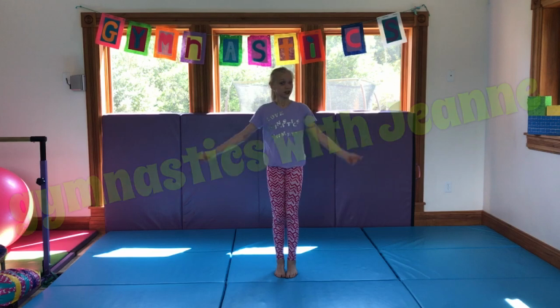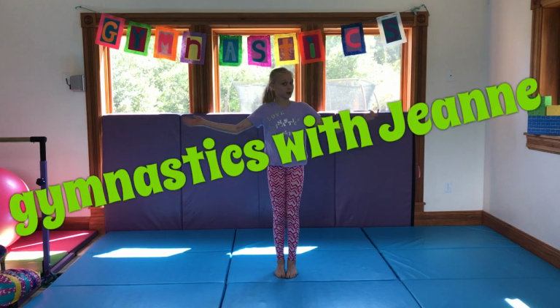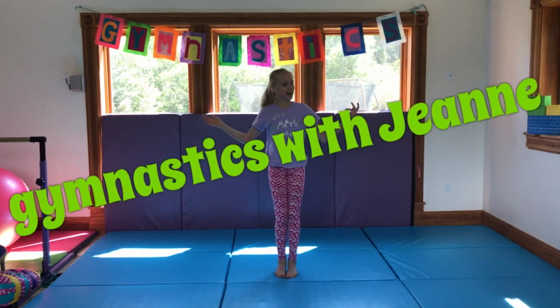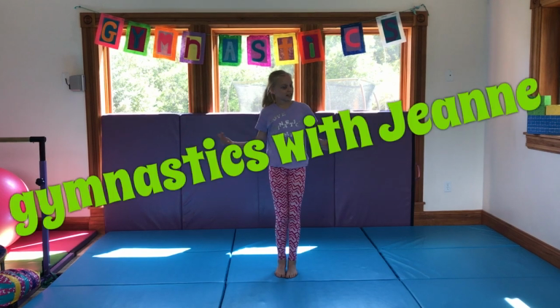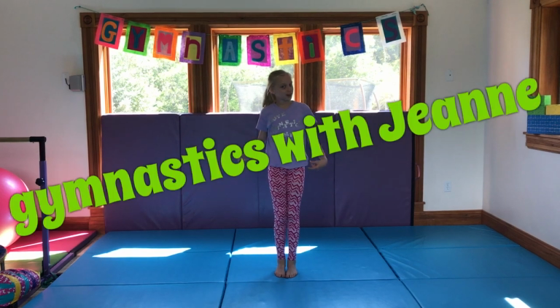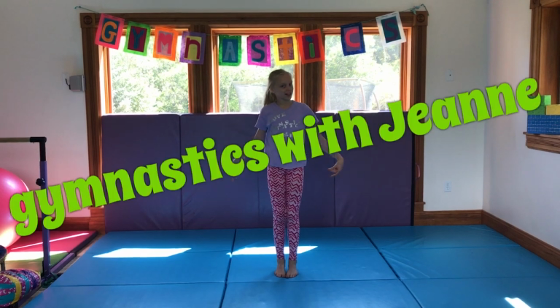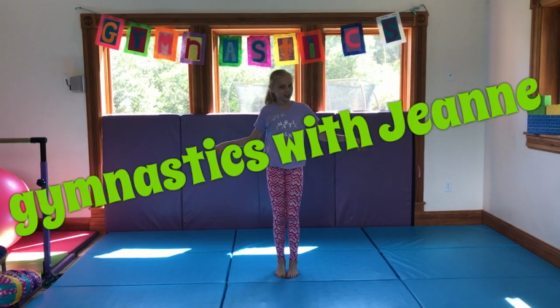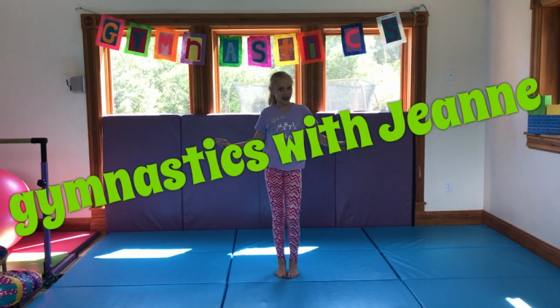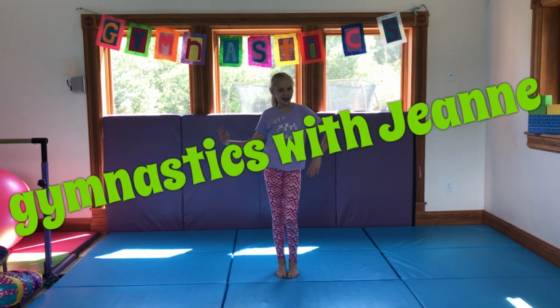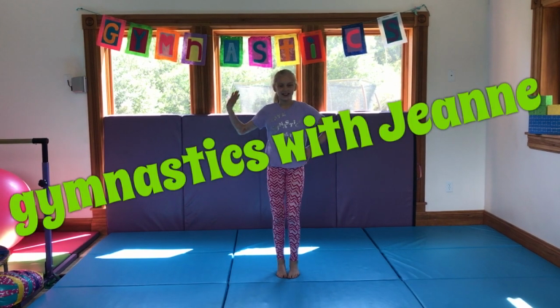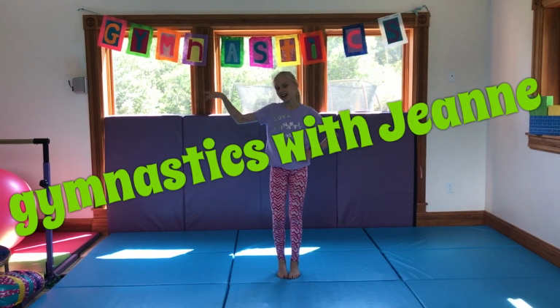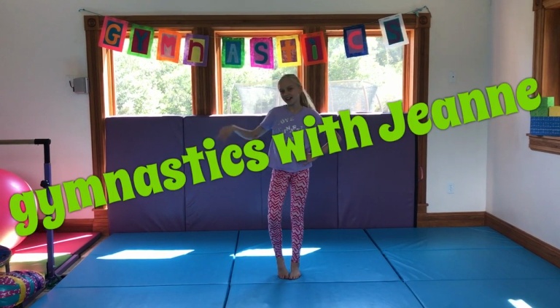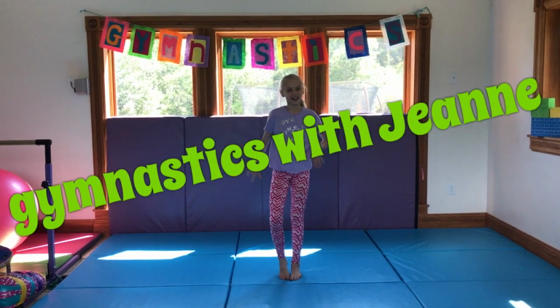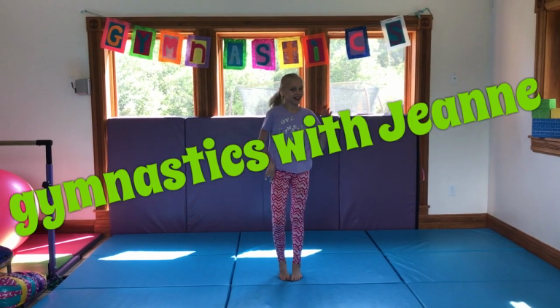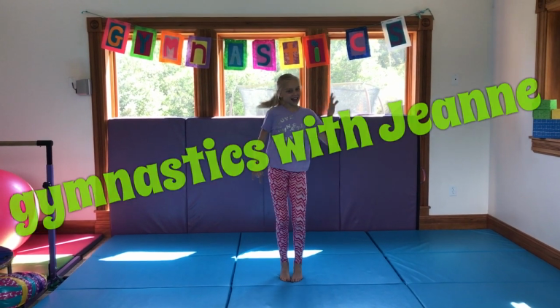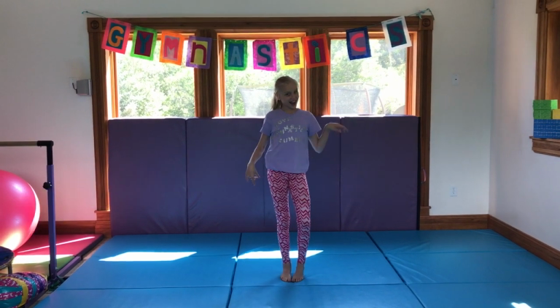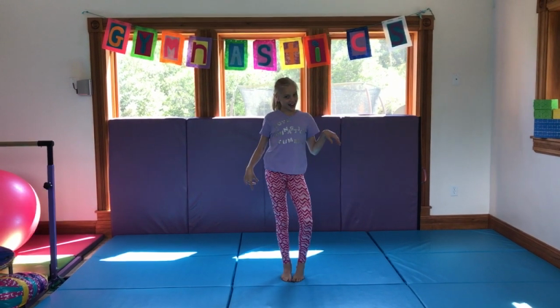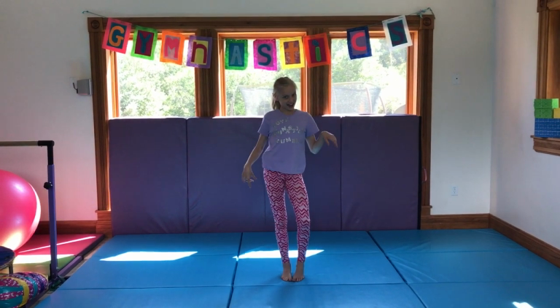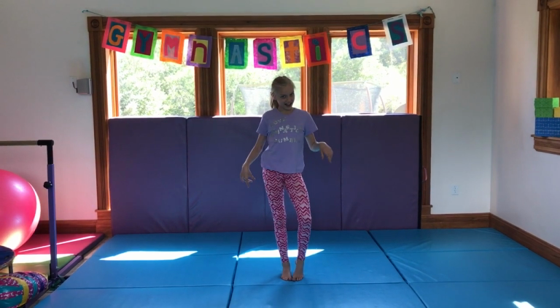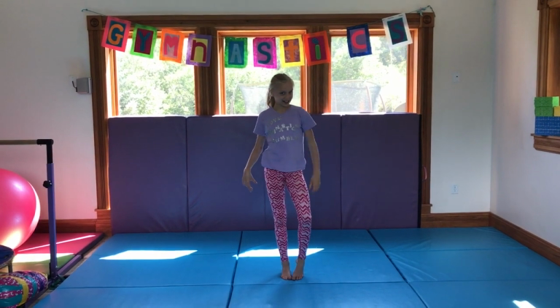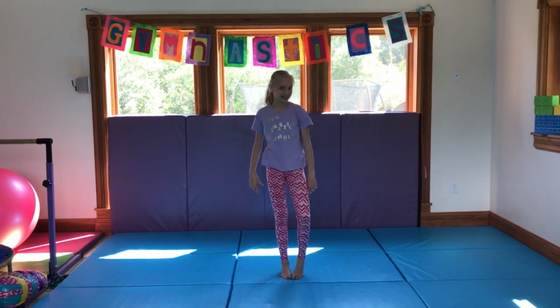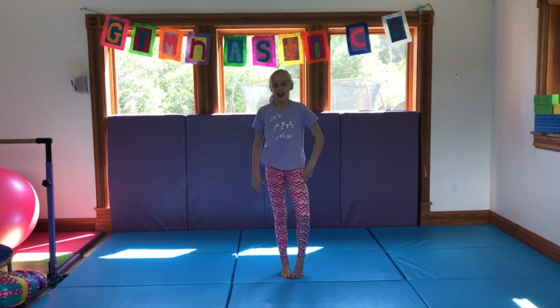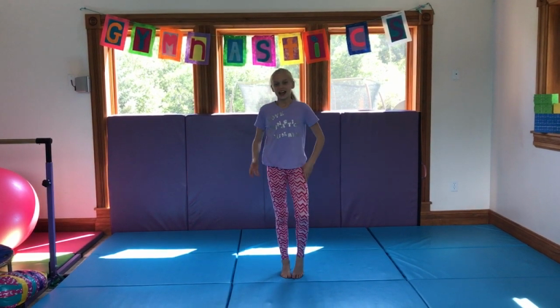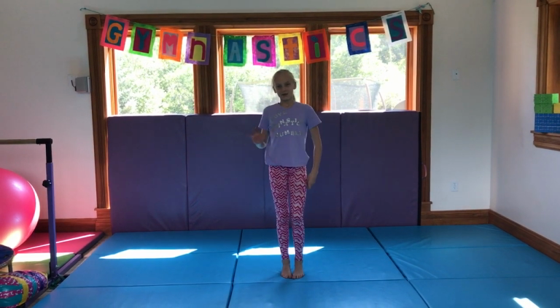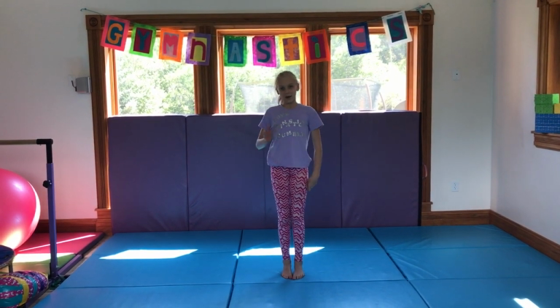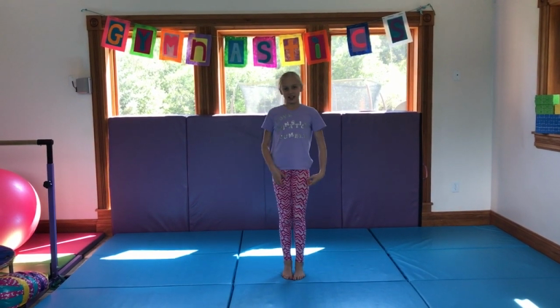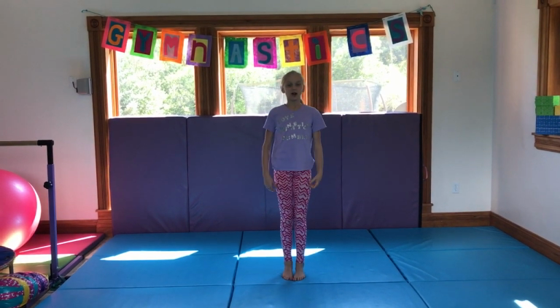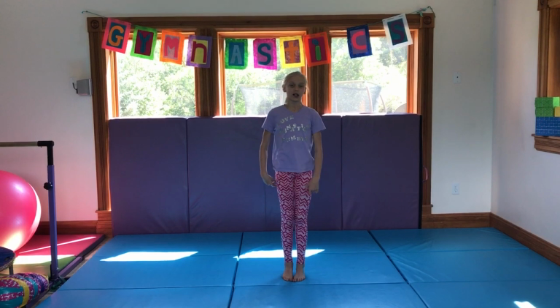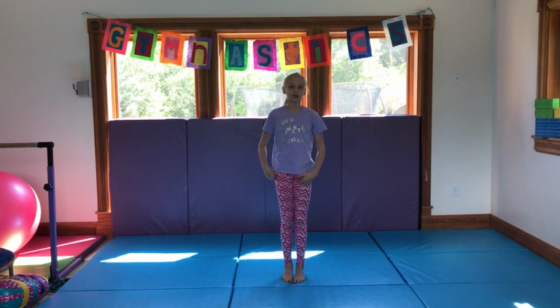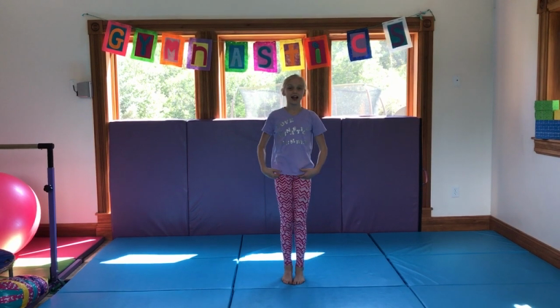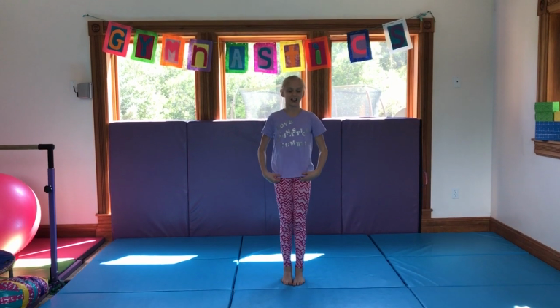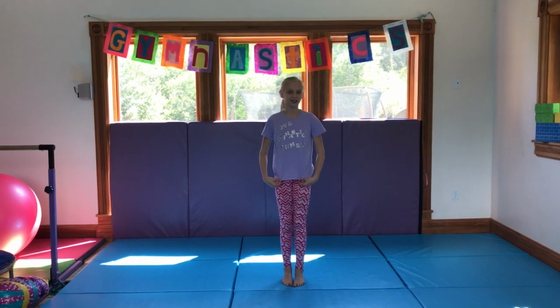Gymnastics with Janie! Hey everybody! Welcome to my channel!